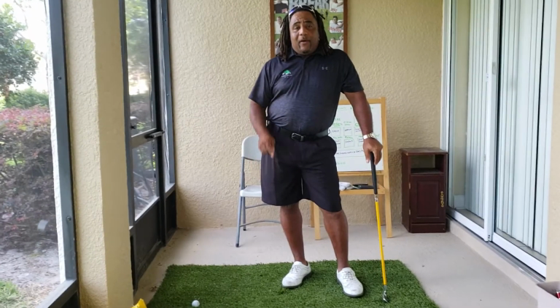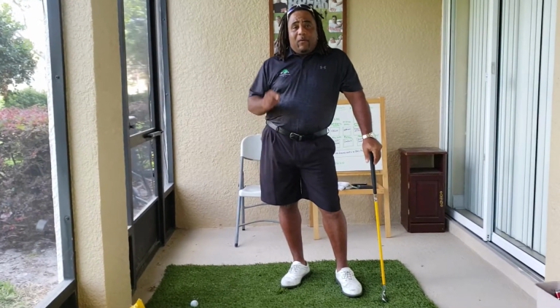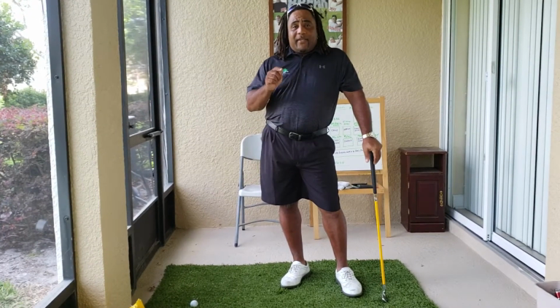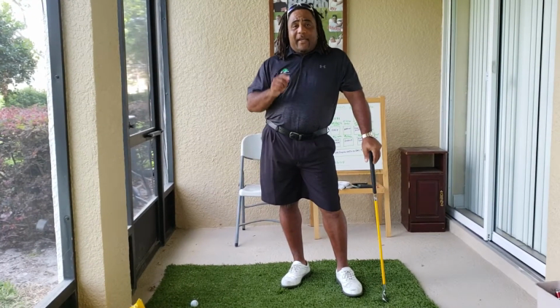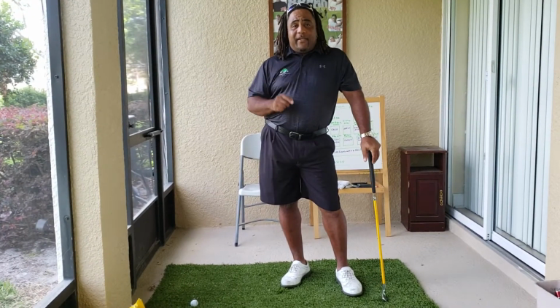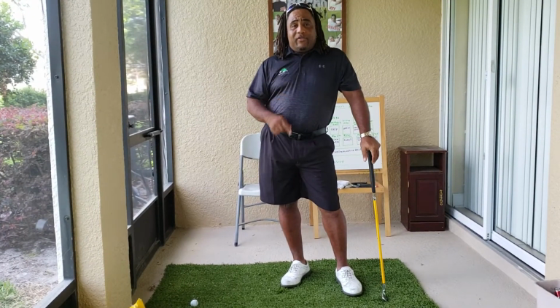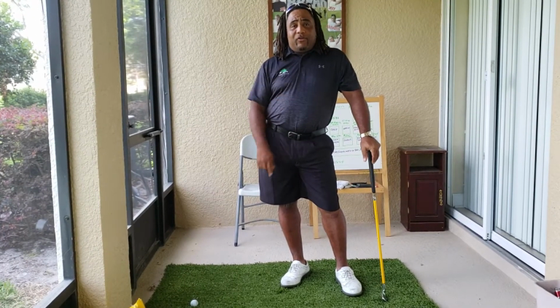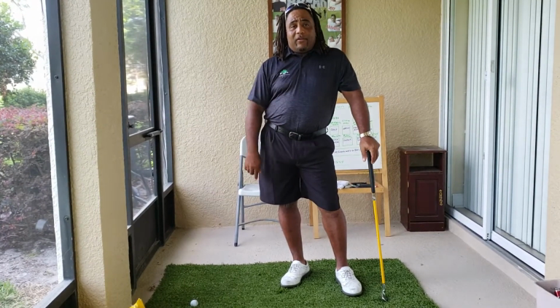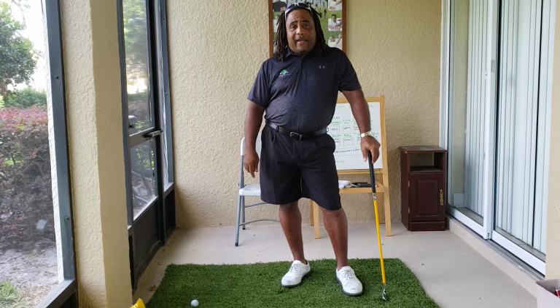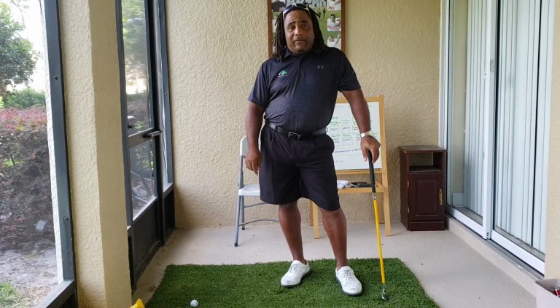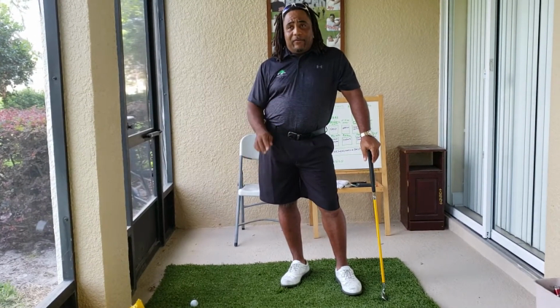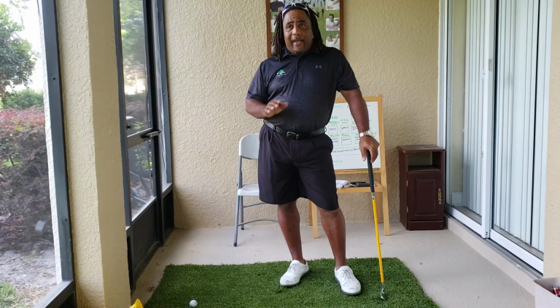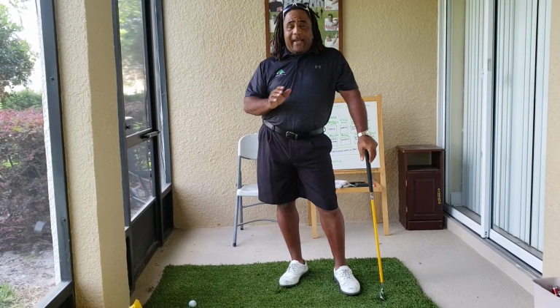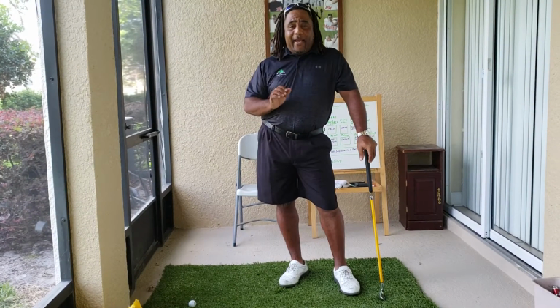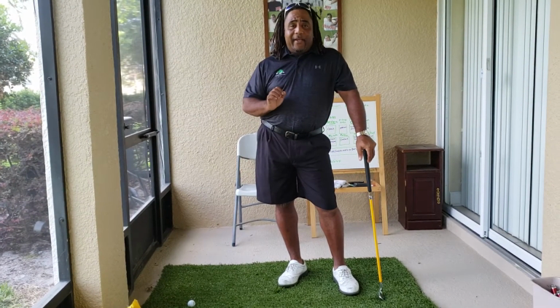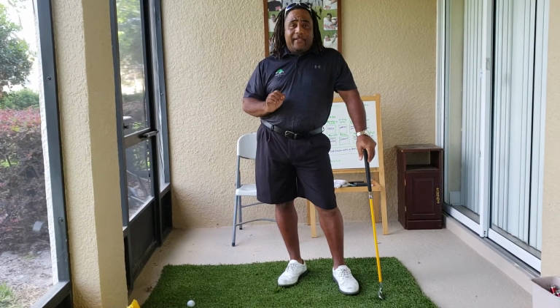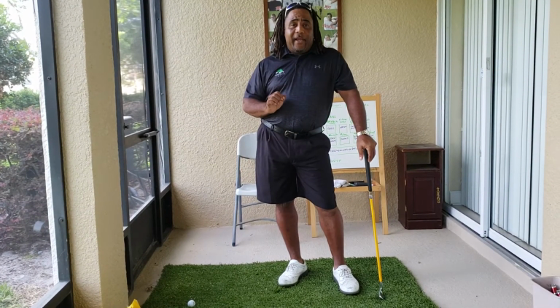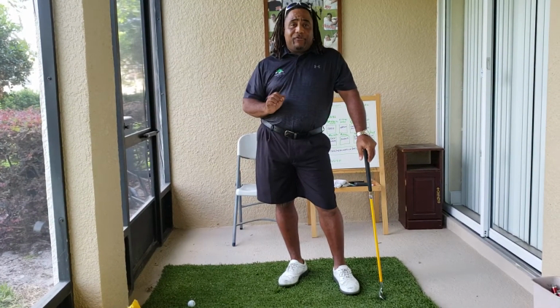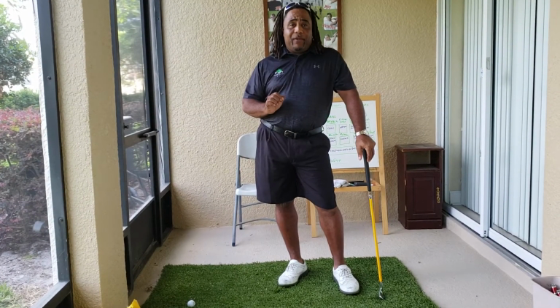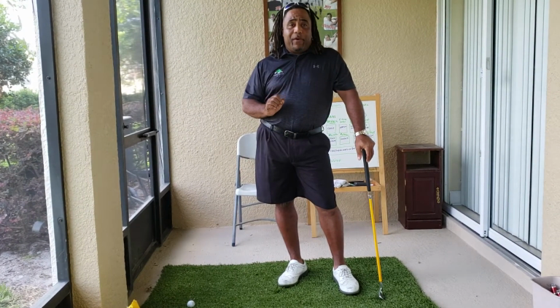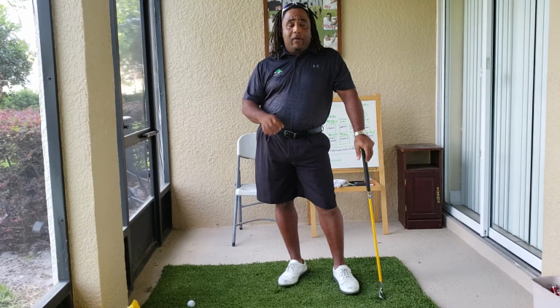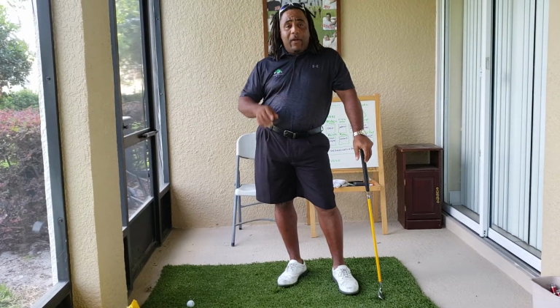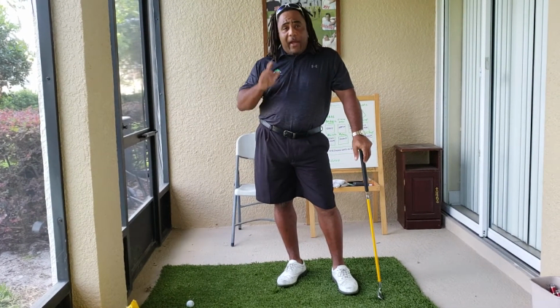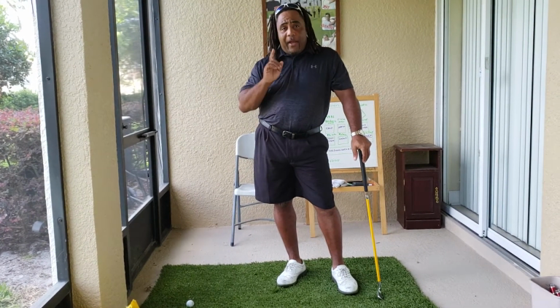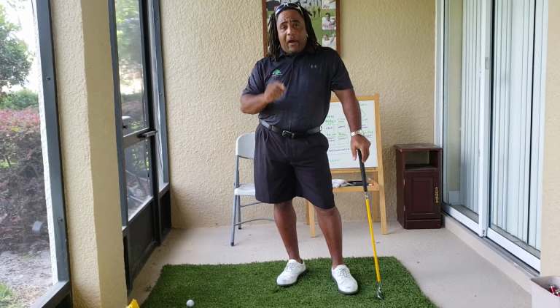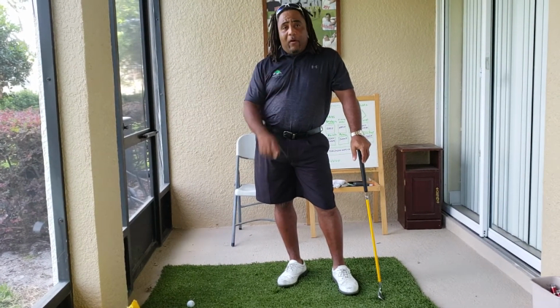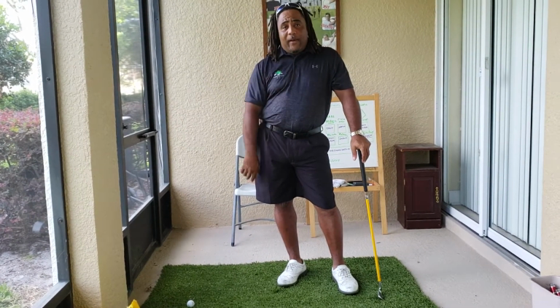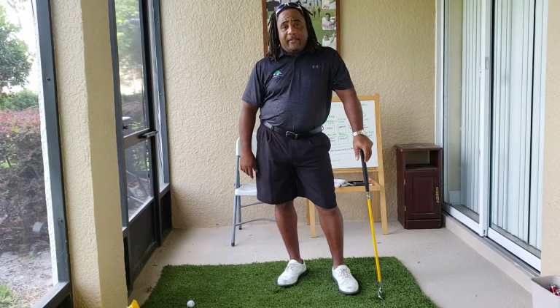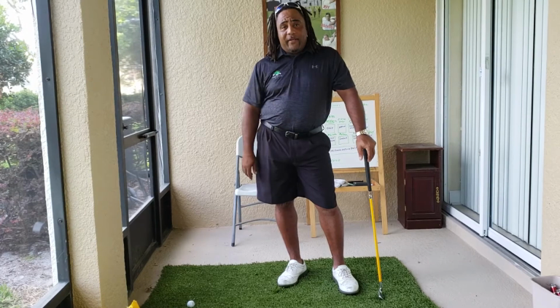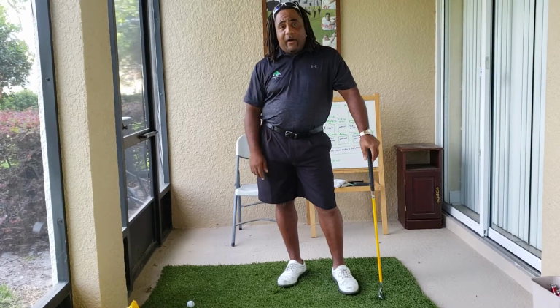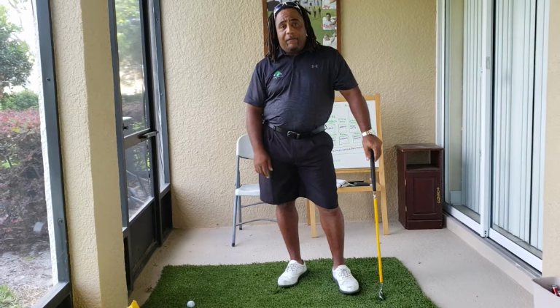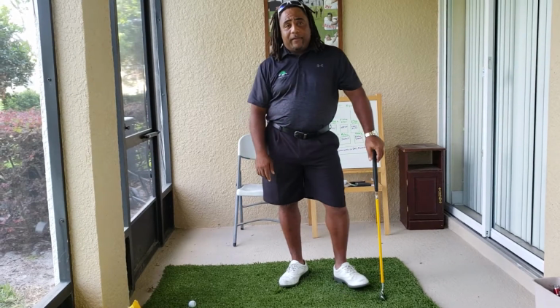Once again, this is Charles Calhoun, a.k.a. The Shade Tree Pro, and always good golfing.